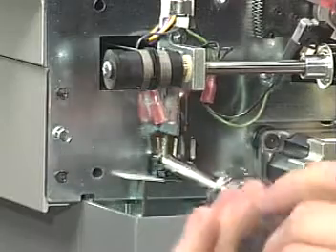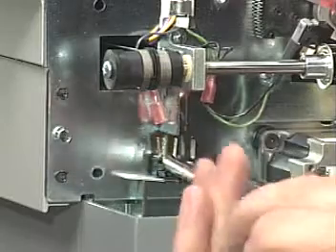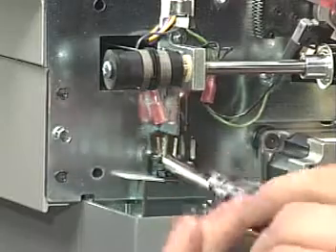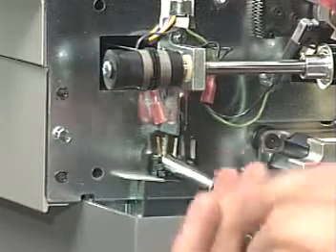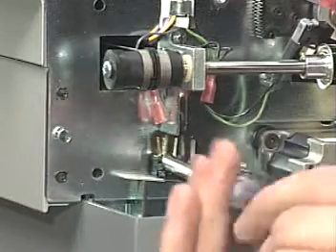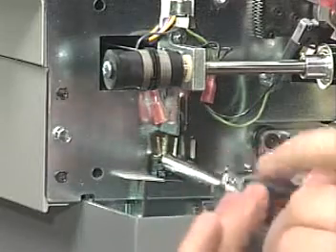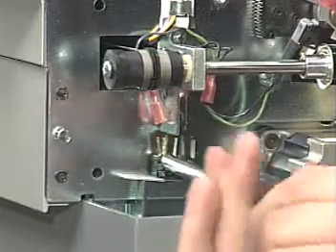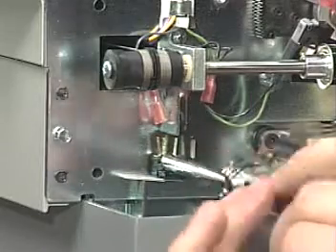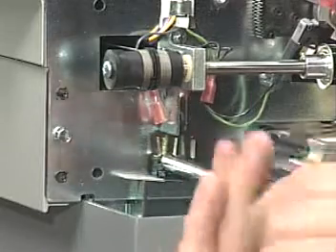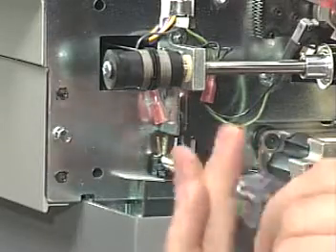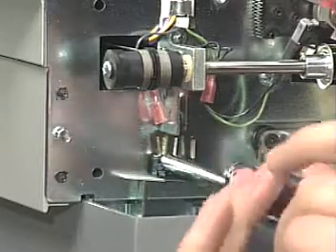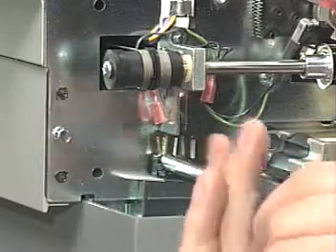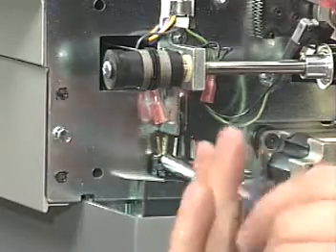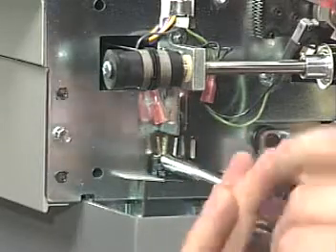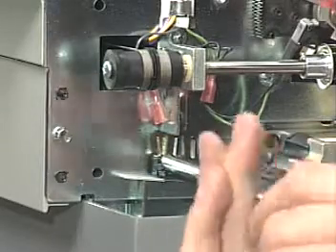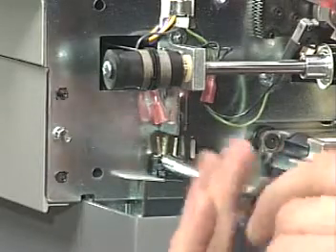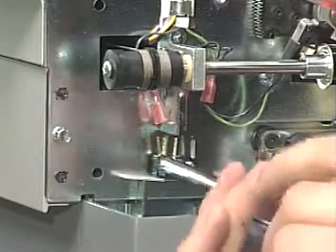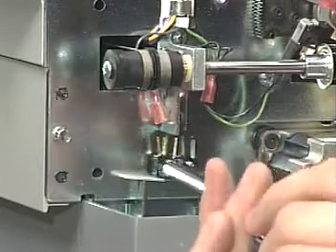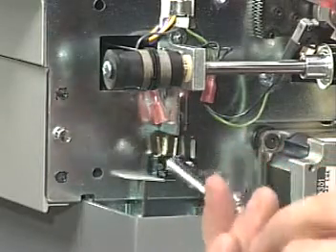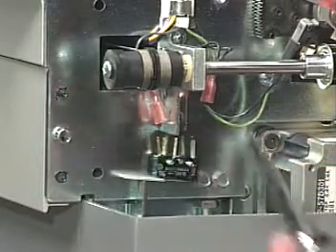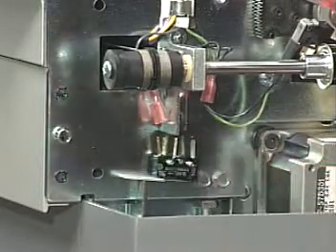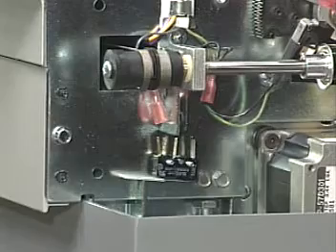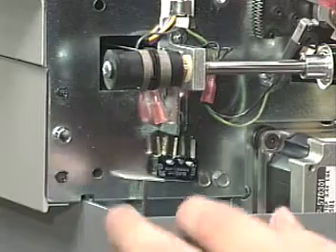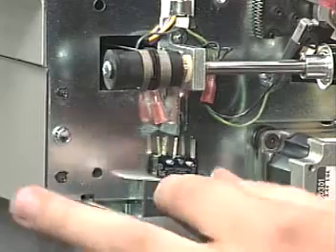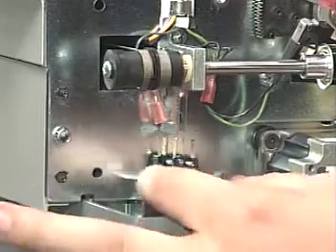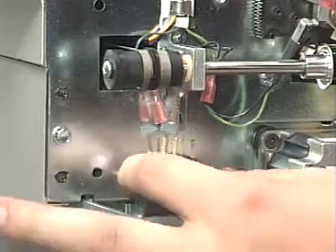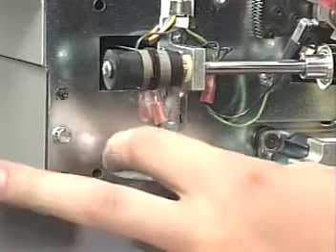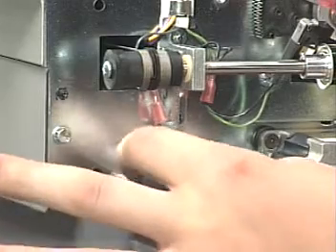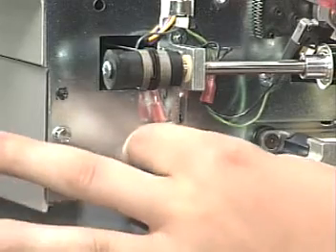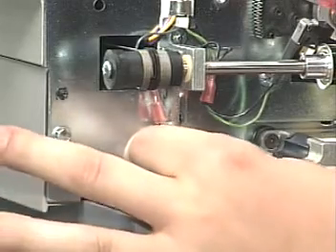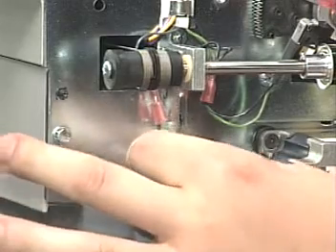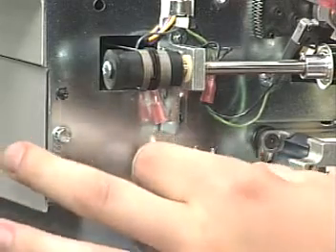Remove the two nuts that fasten the switch to the side of the chassis. Slide the switch off the two screws.